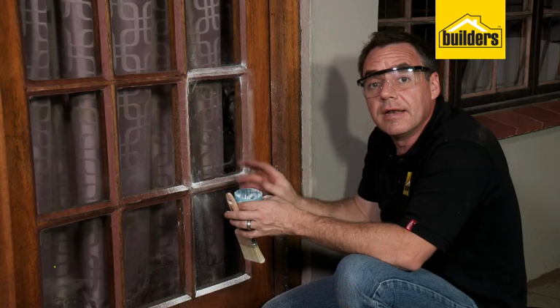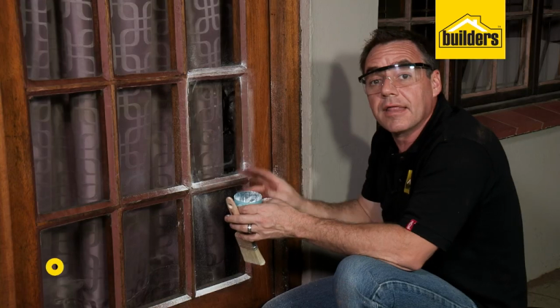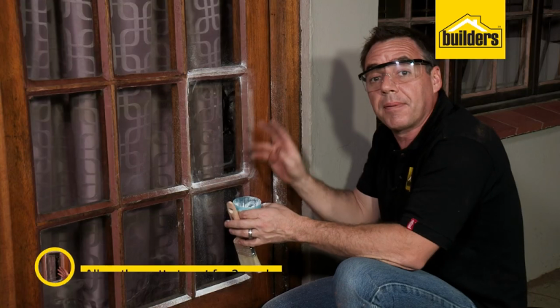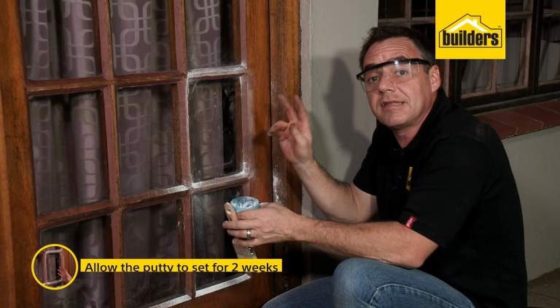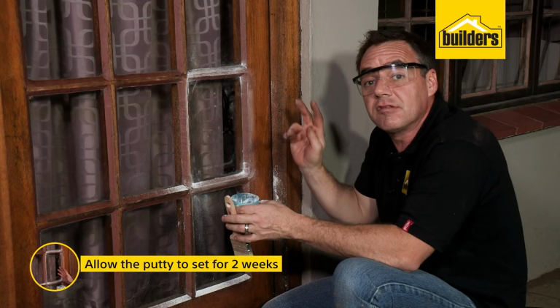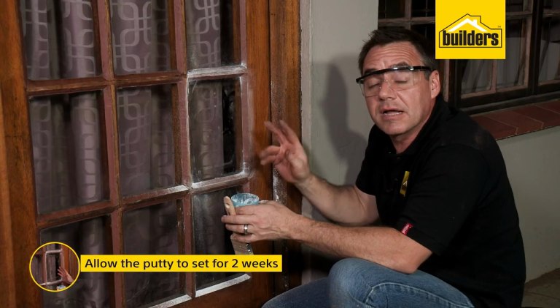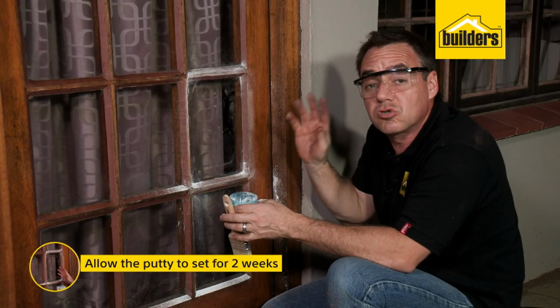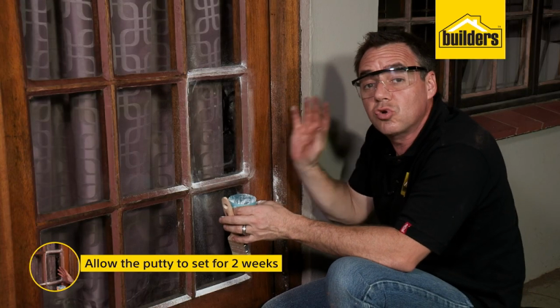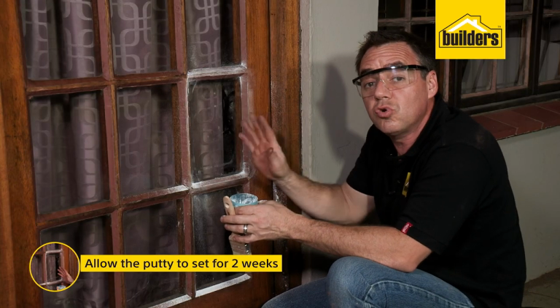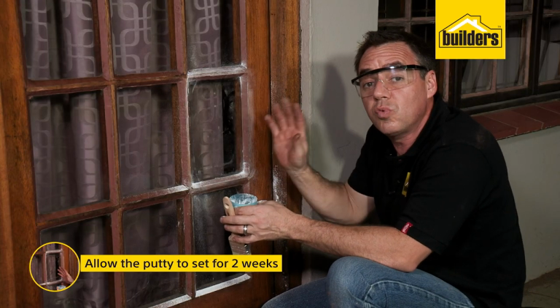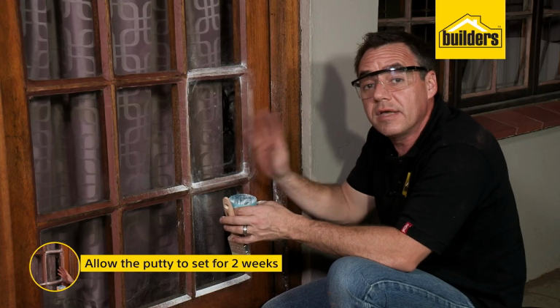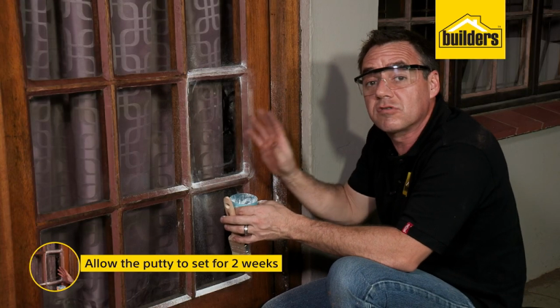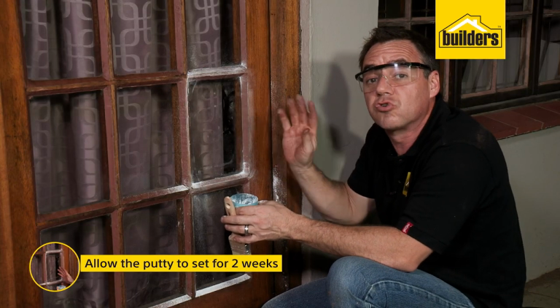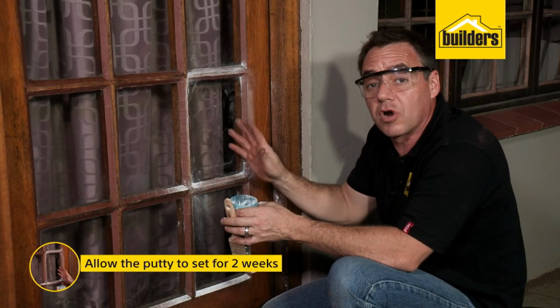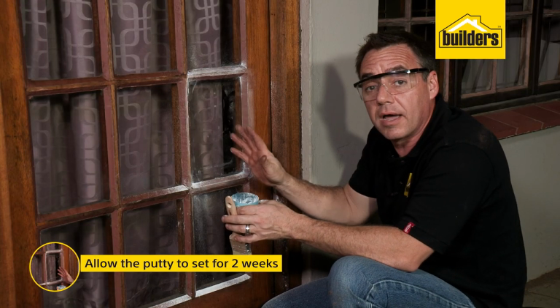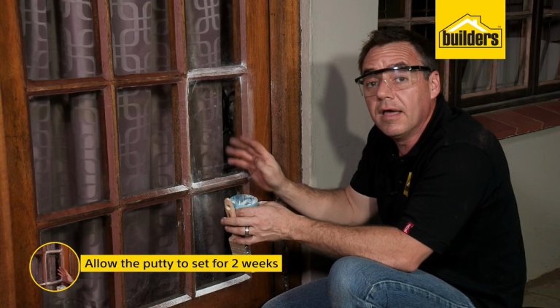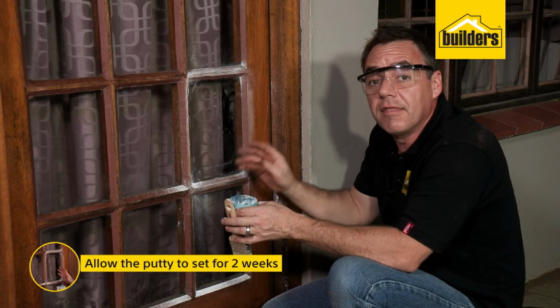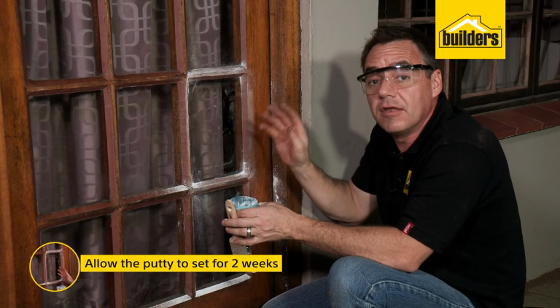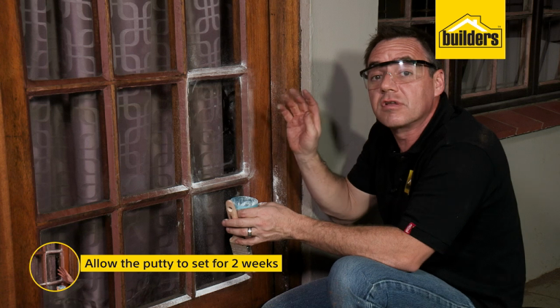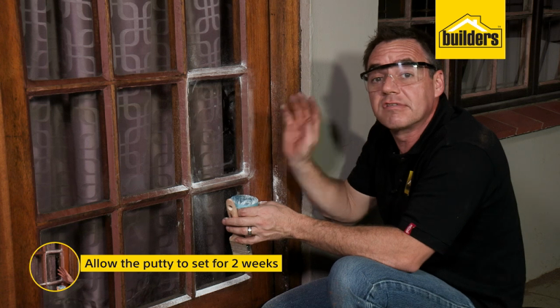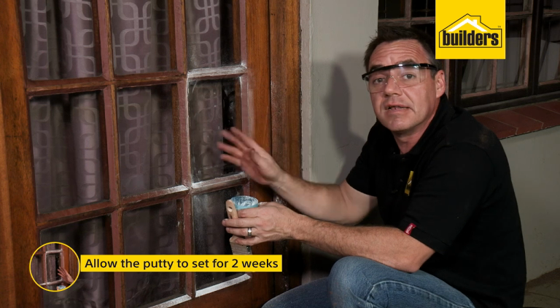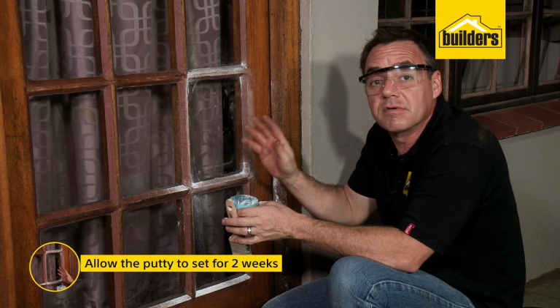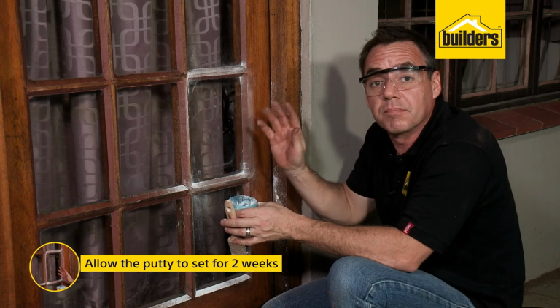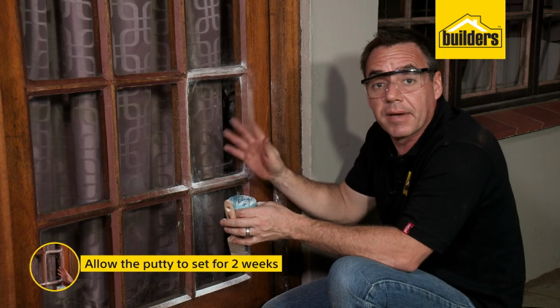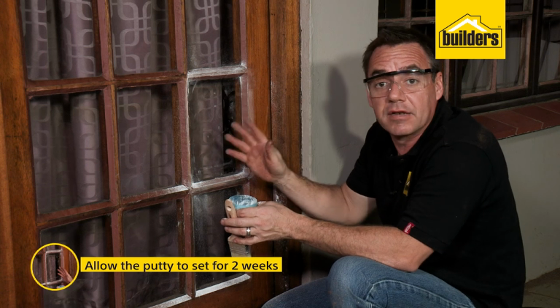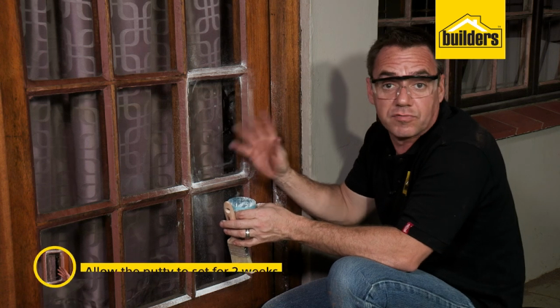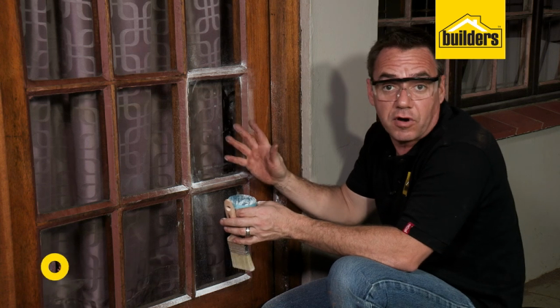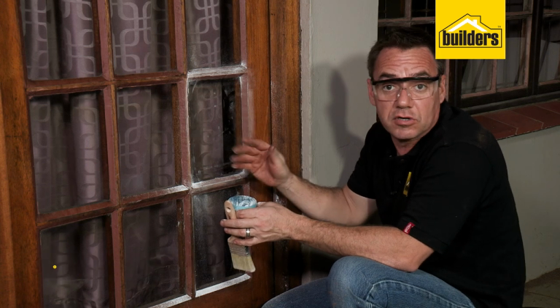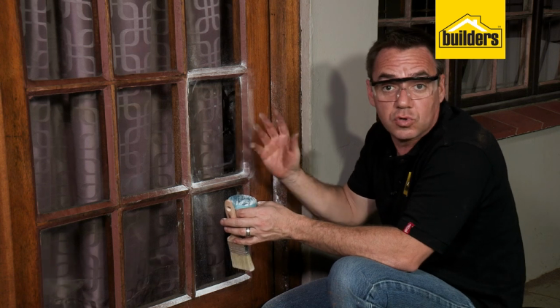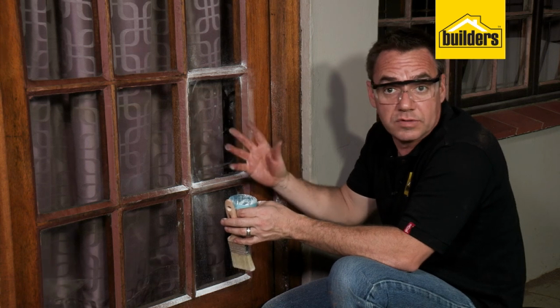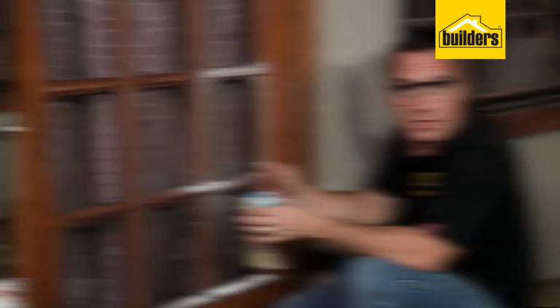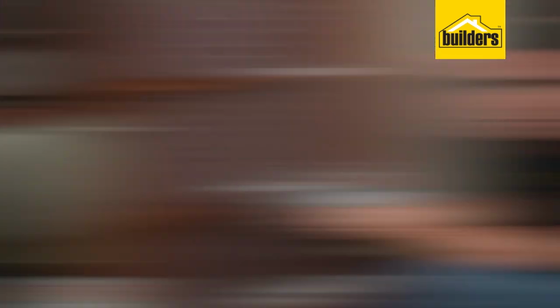Now that putty needs about two weeks to dry, then you can seal it with some paint, varnish, or wood sealer.